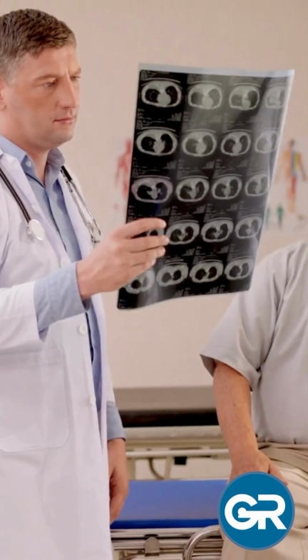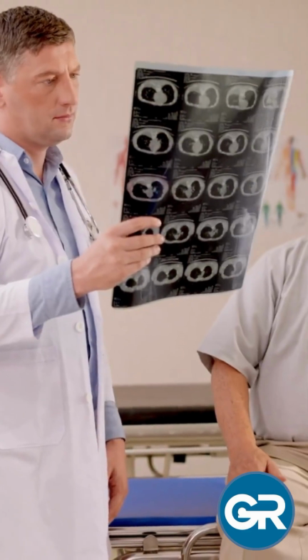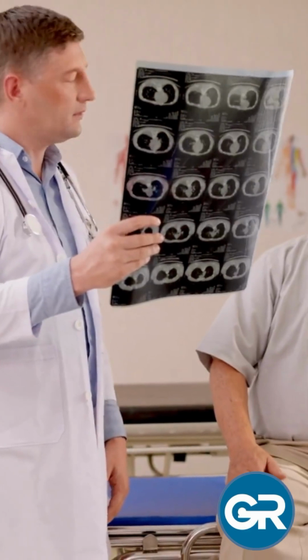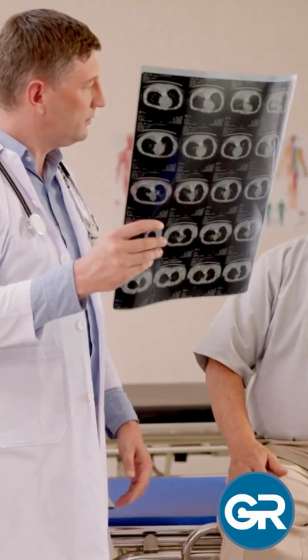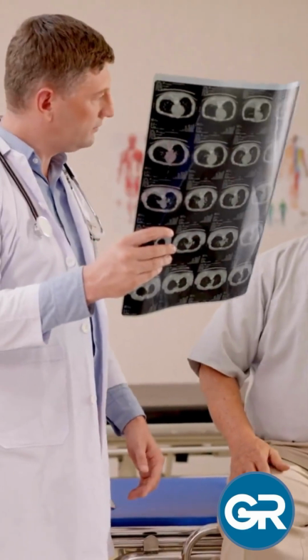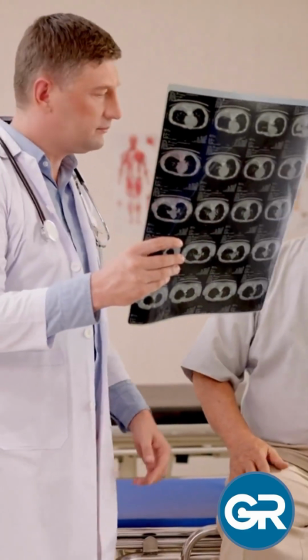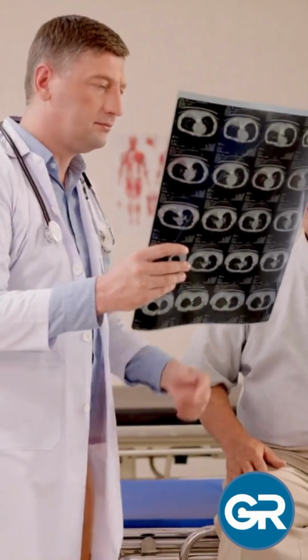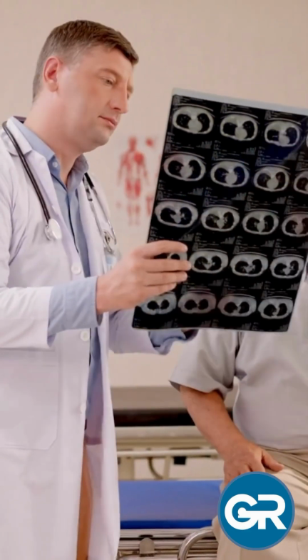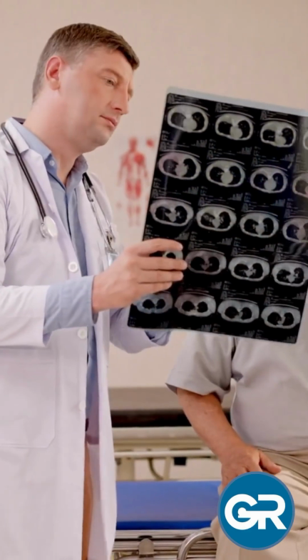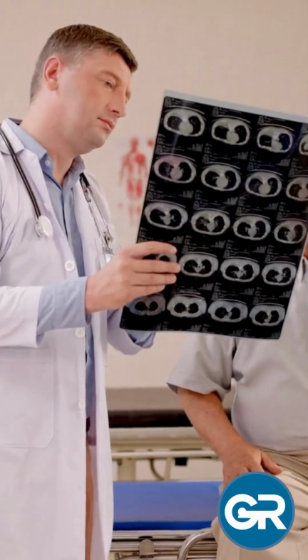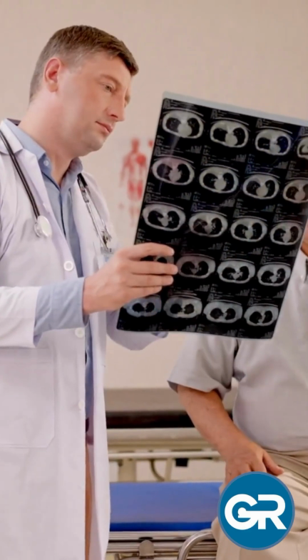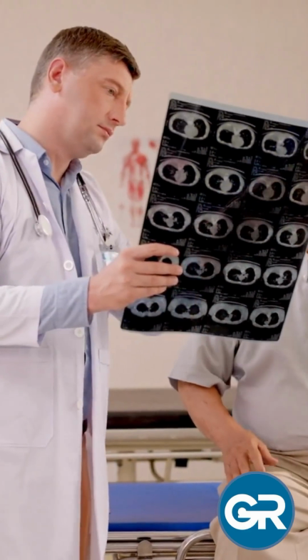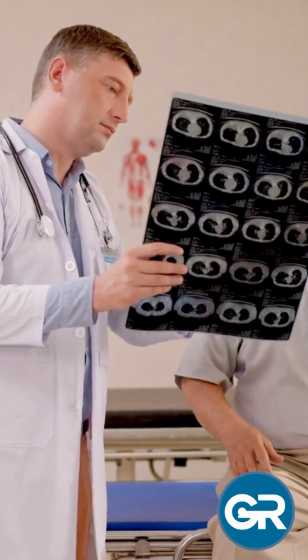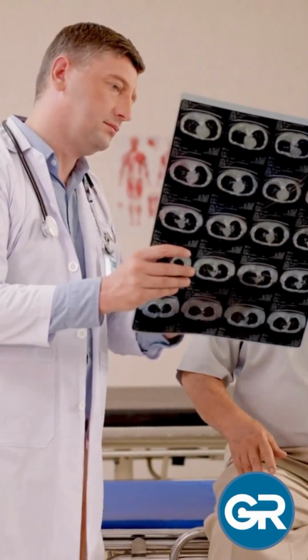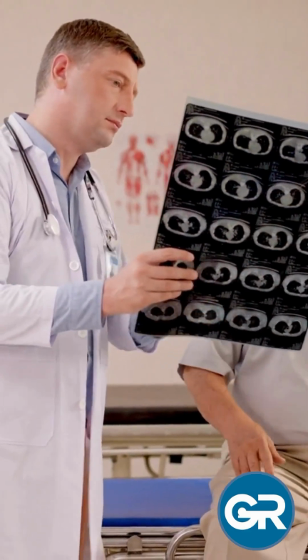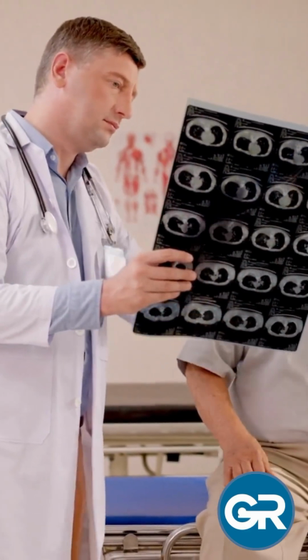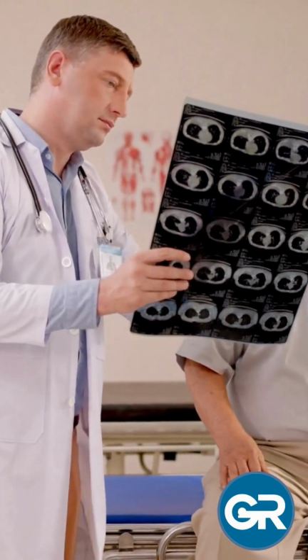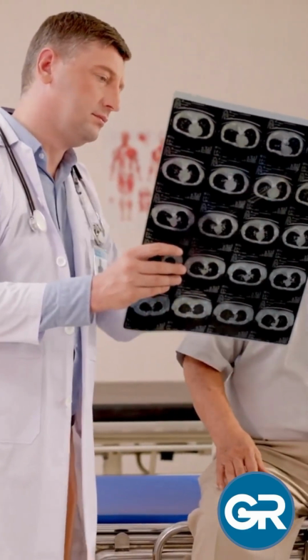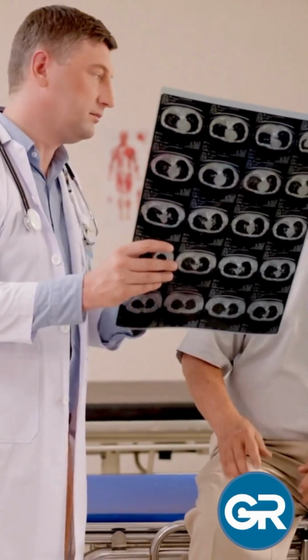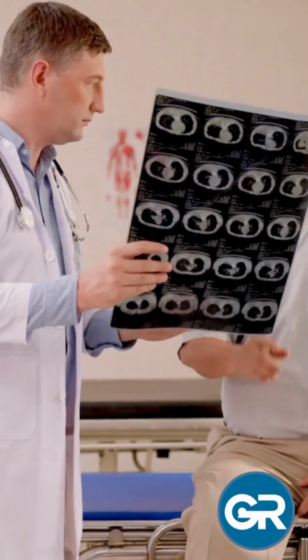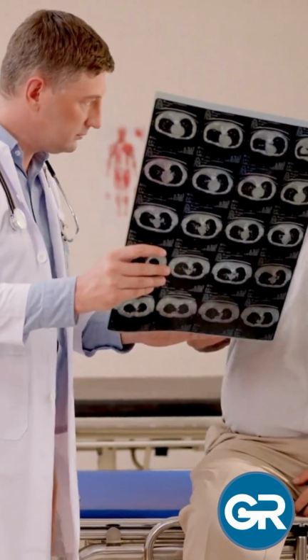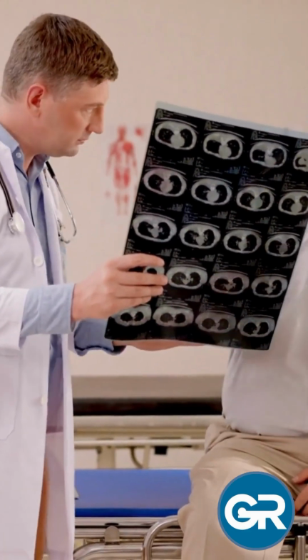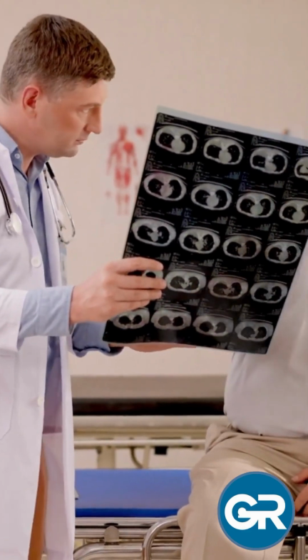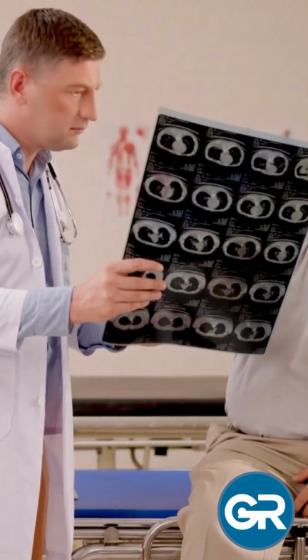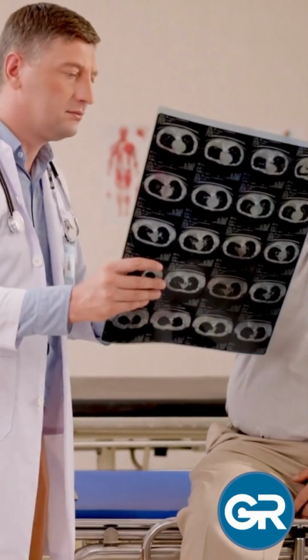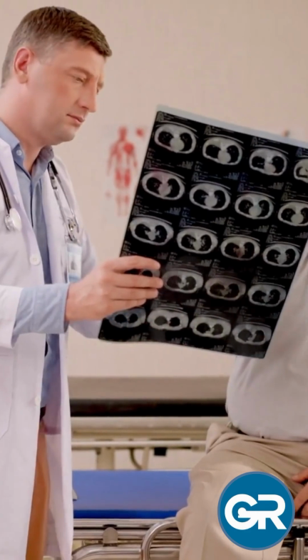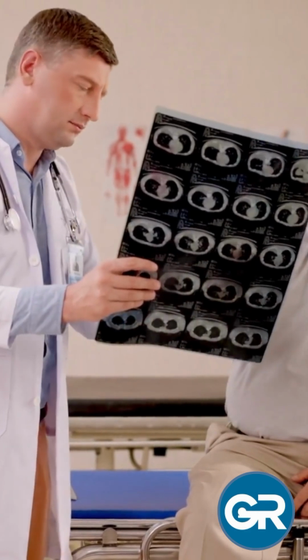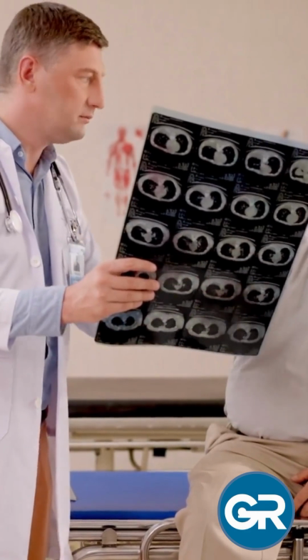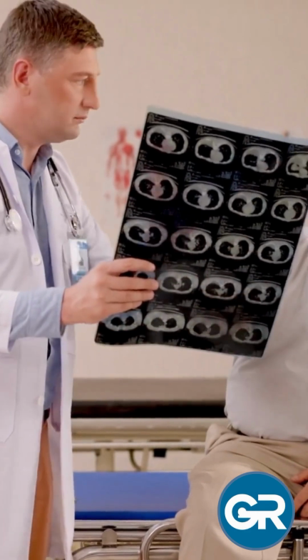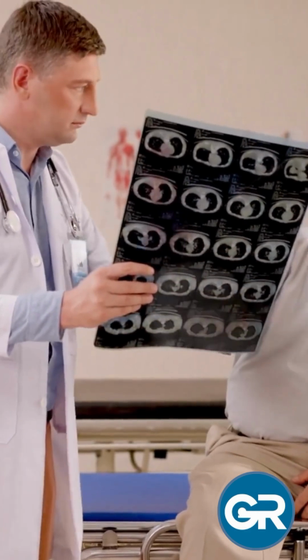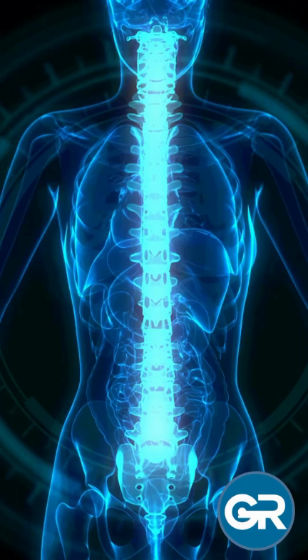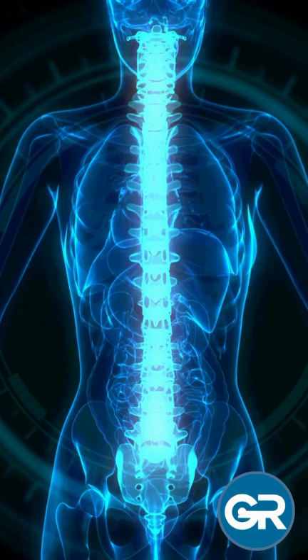Today we're diving into the fascinating world of radiology and demystifying how medical imaging works. Let's get started.